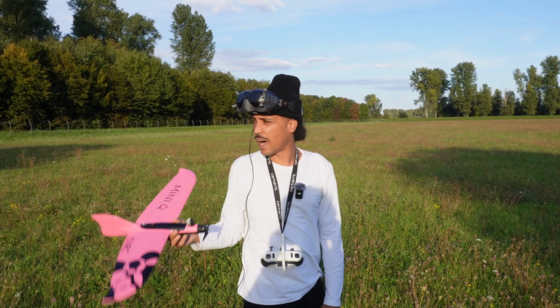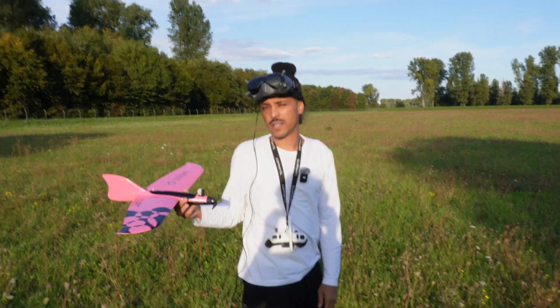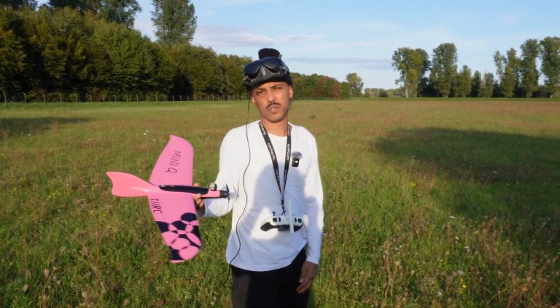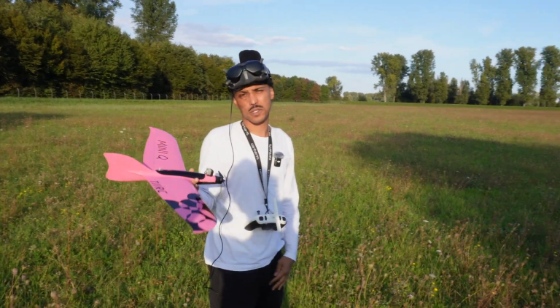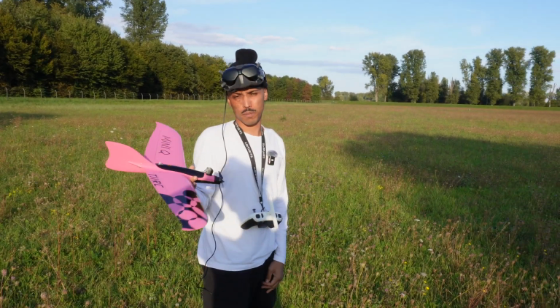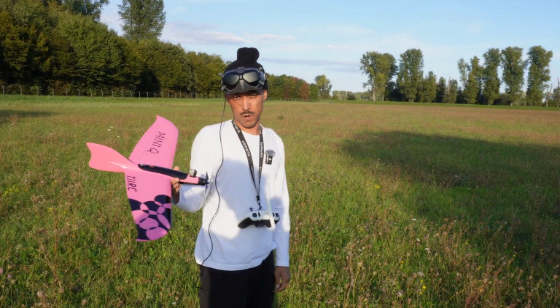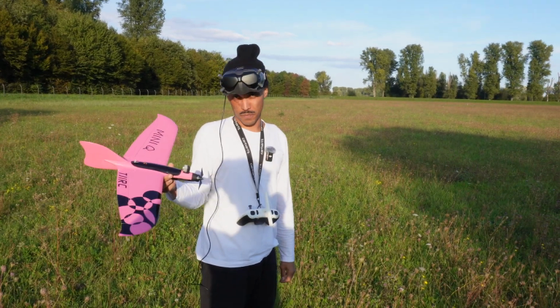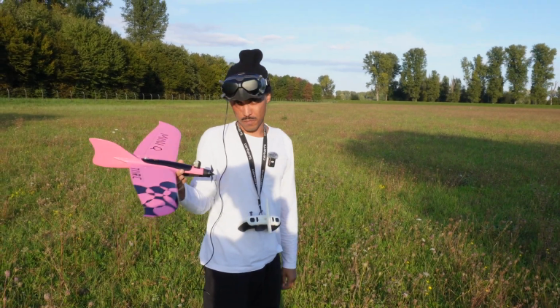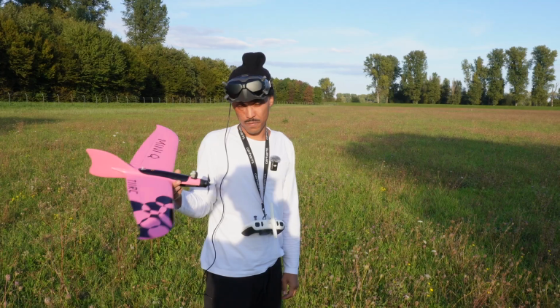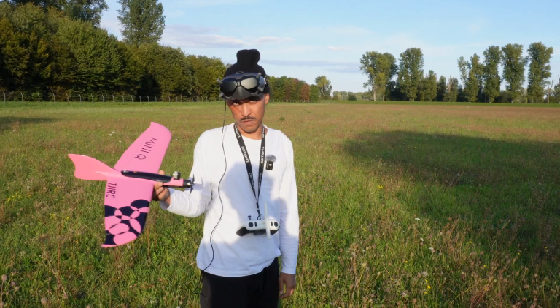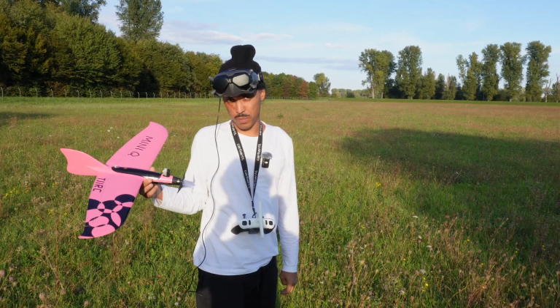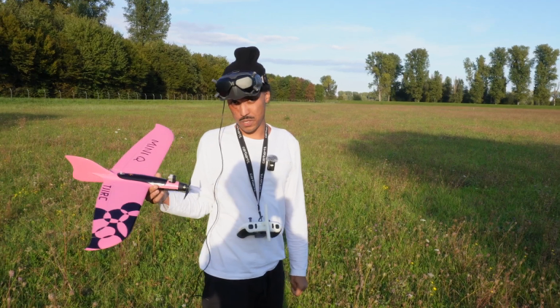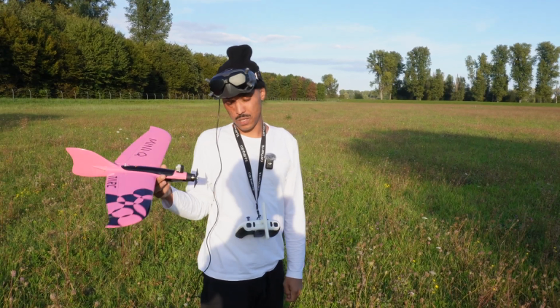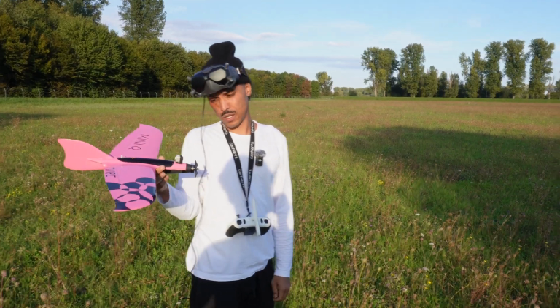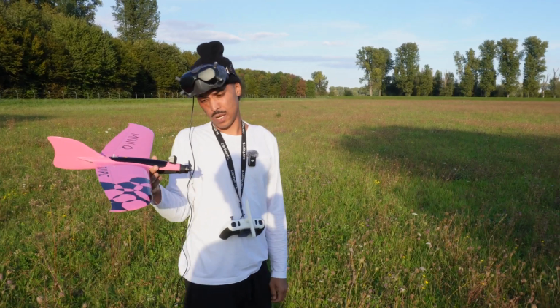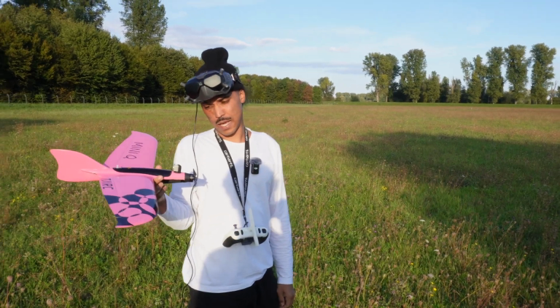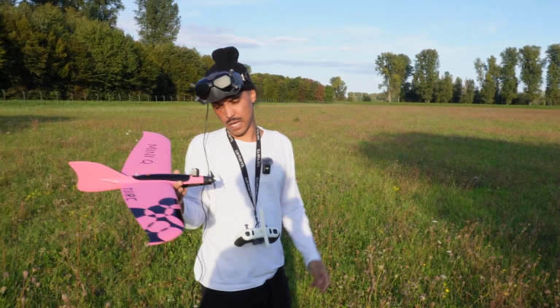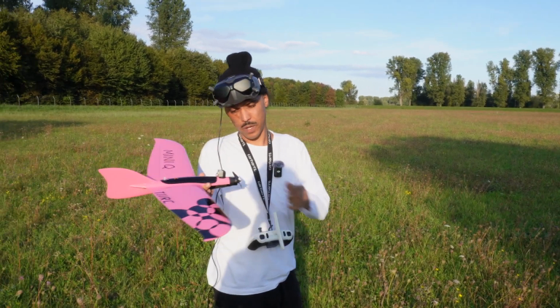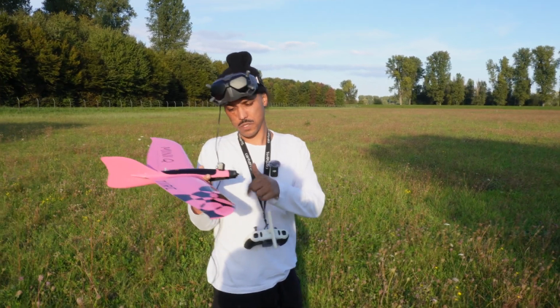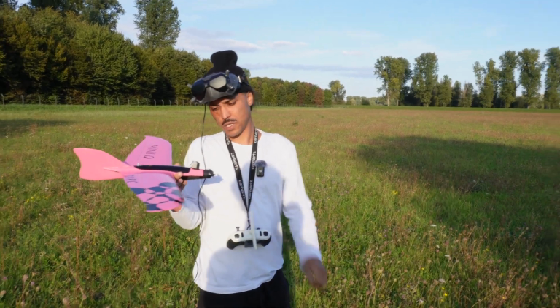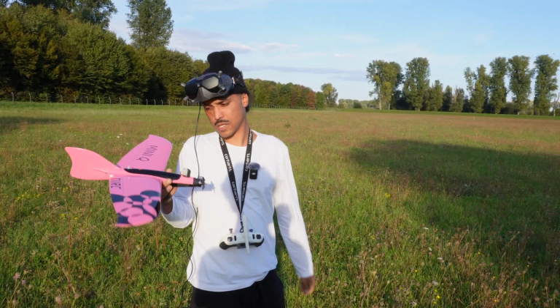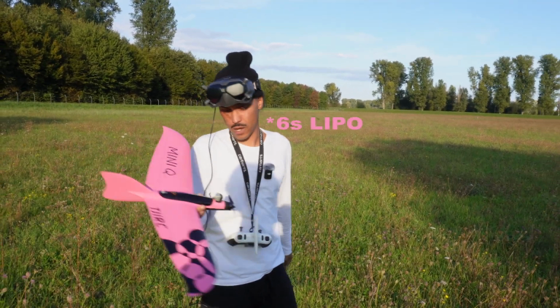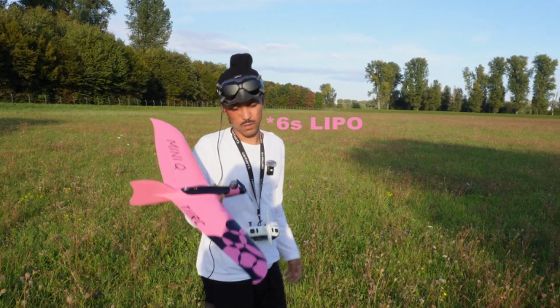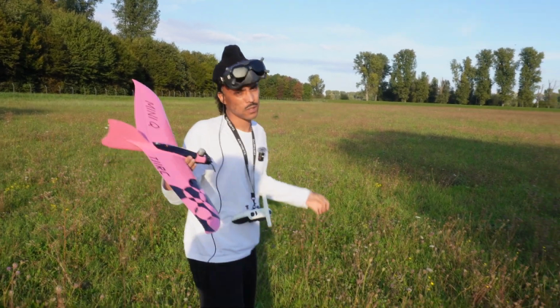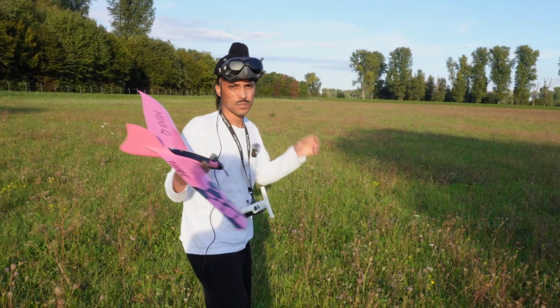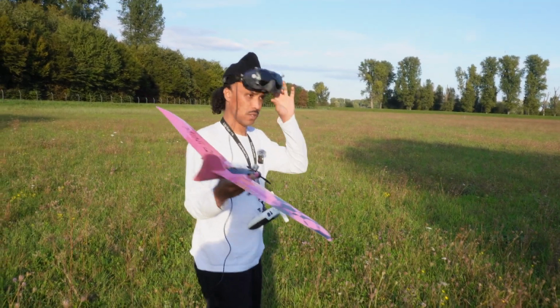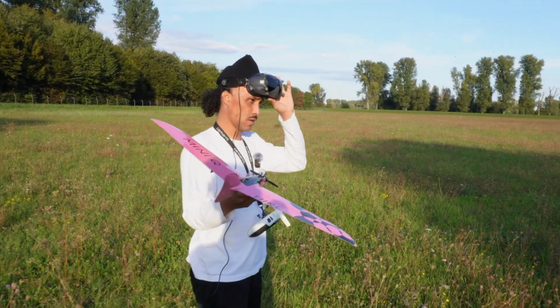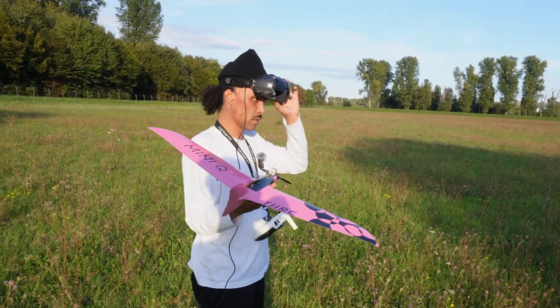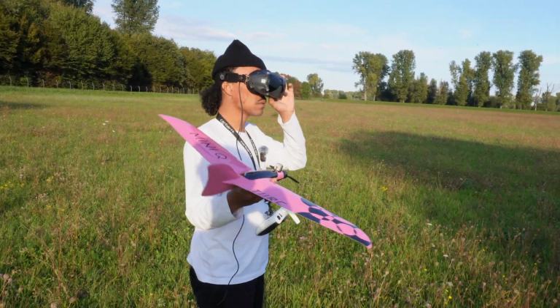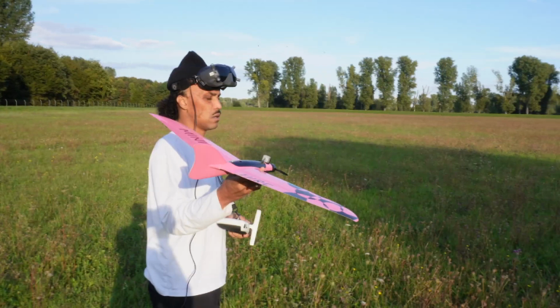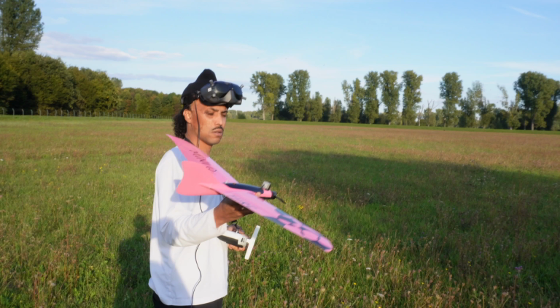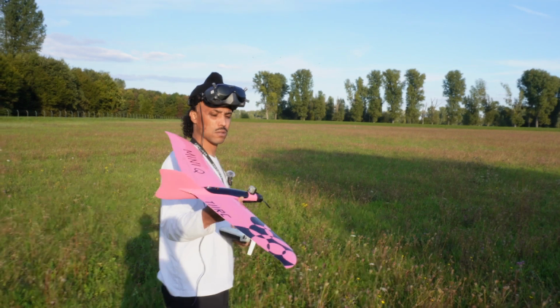Alright, so this is the same prop — 5x5 APC — but with a 6S battery. Let's see how that goes.